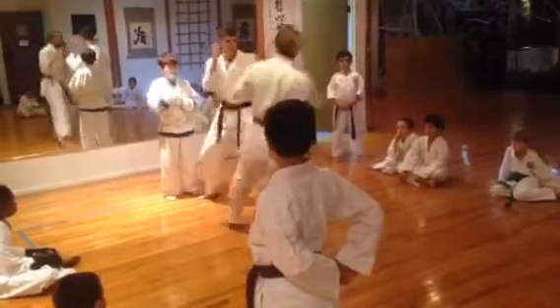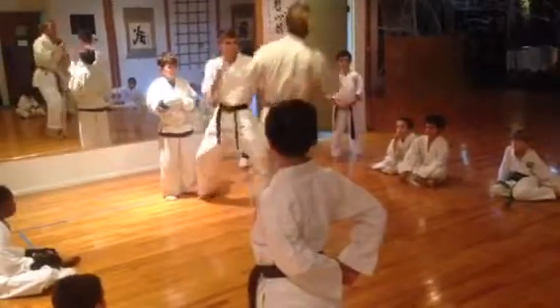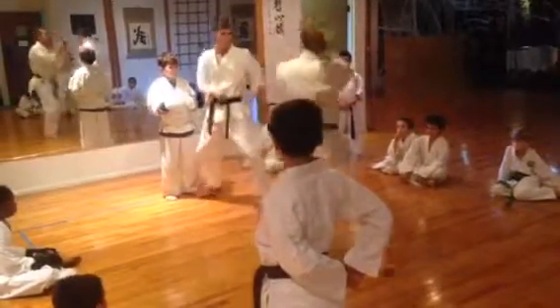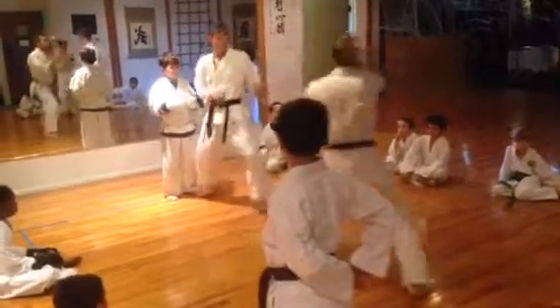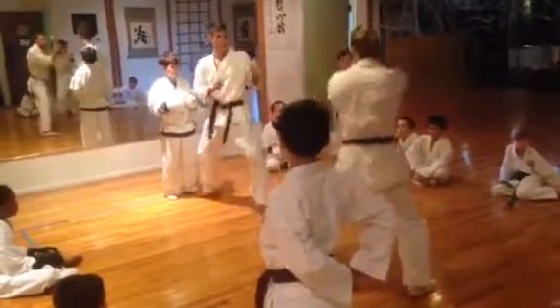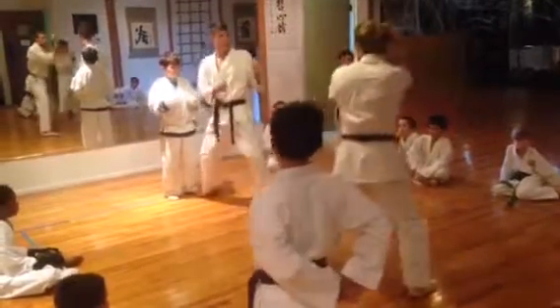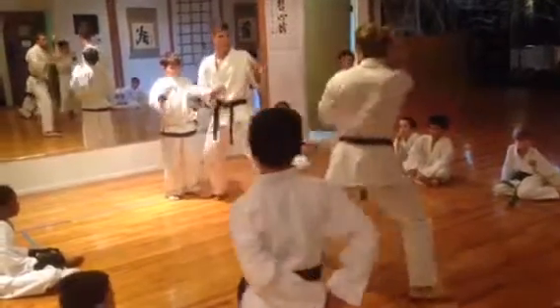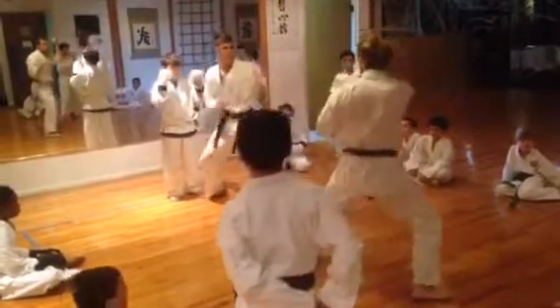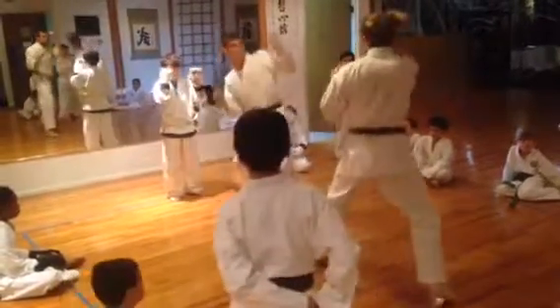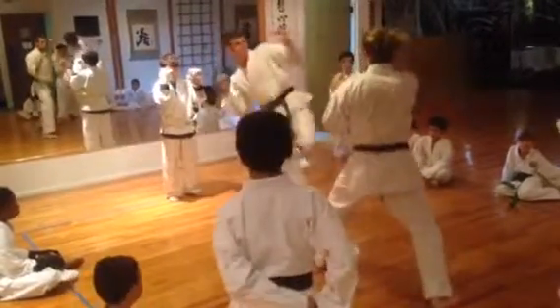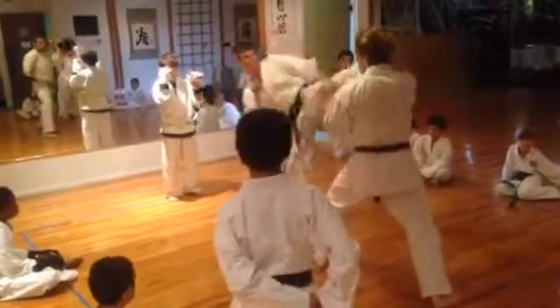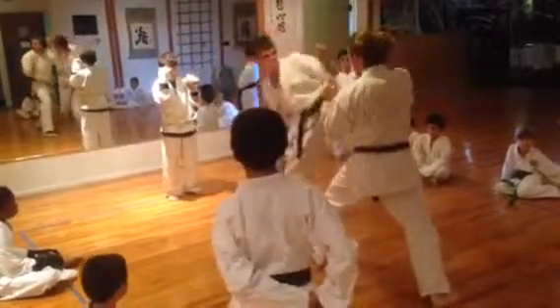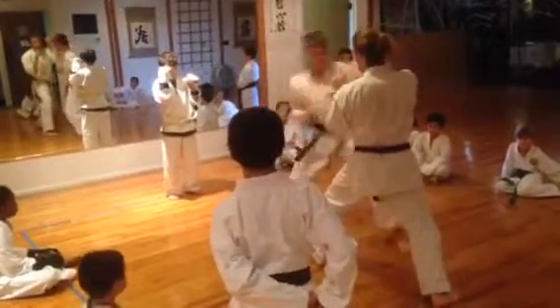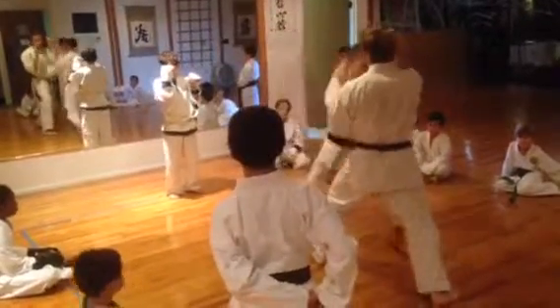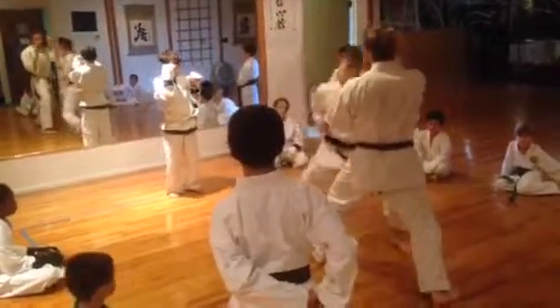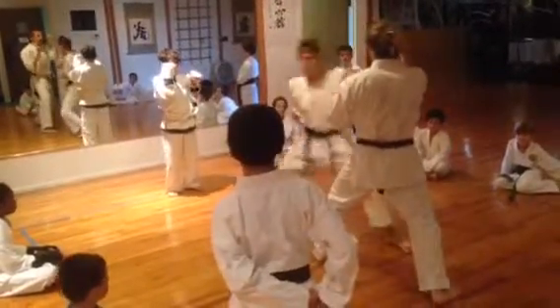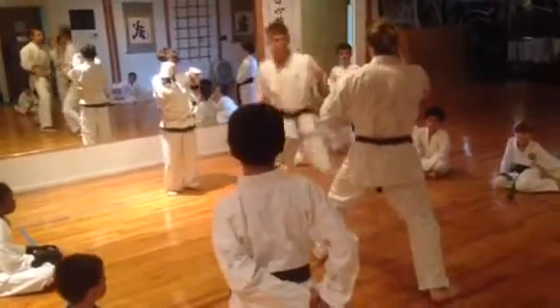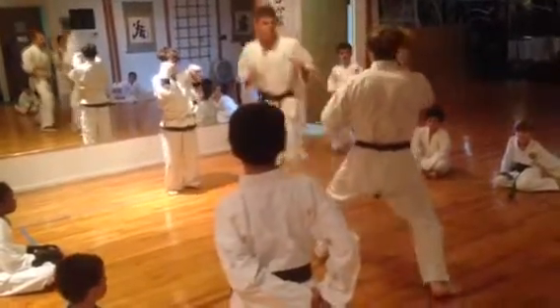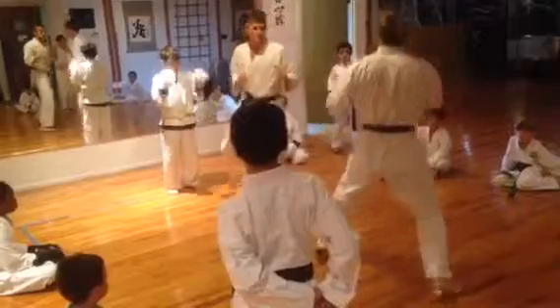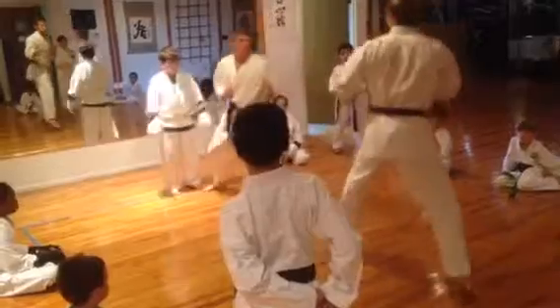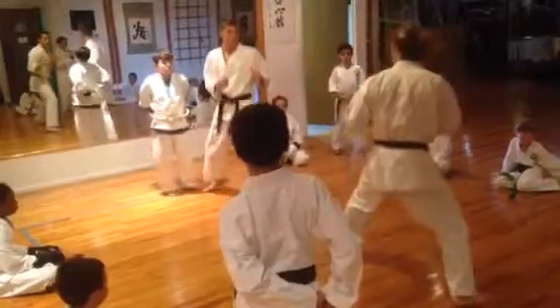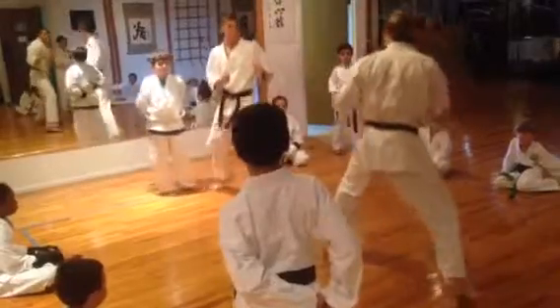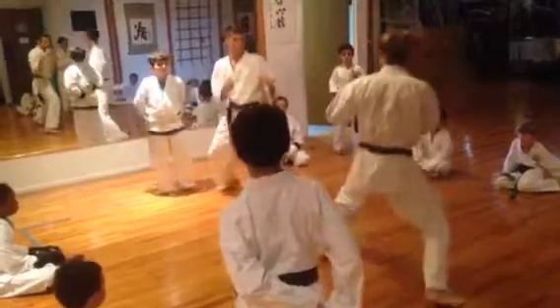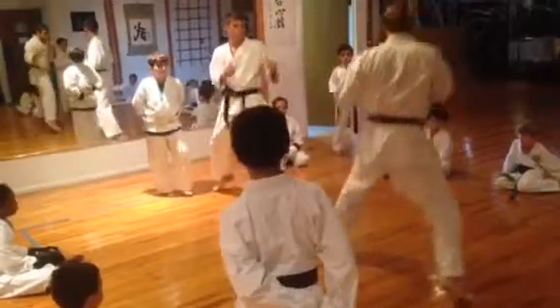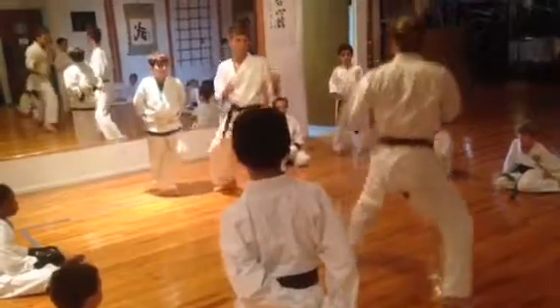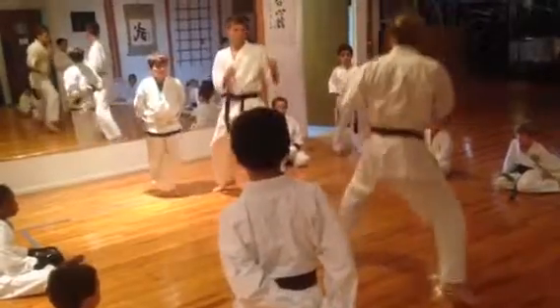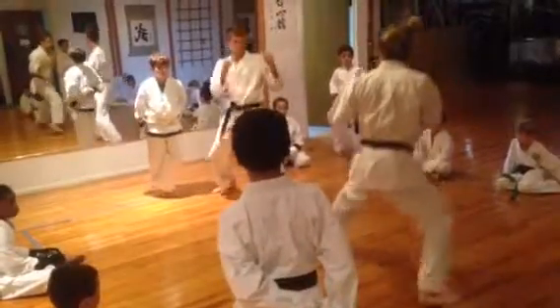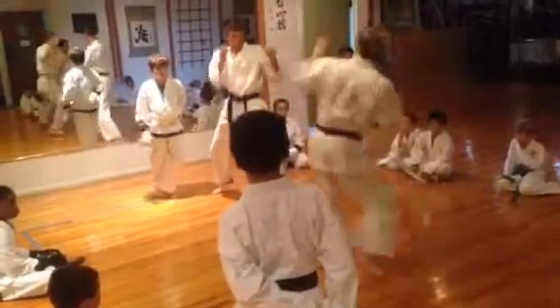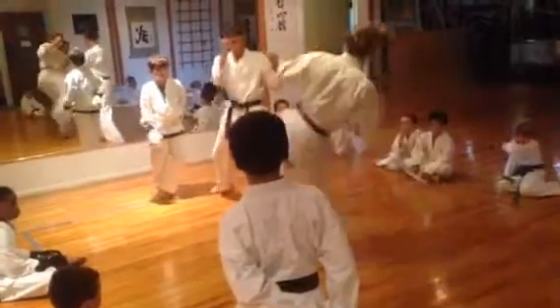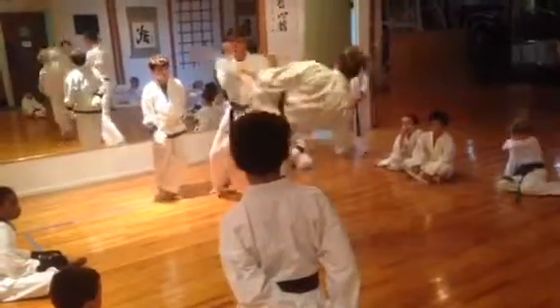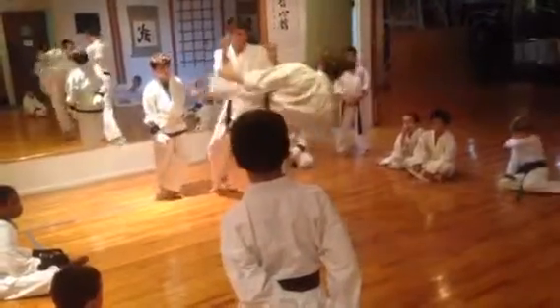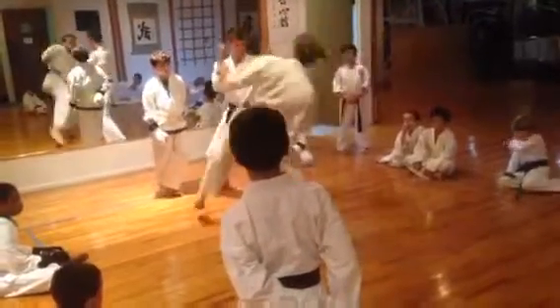That way you know you can touch your two. He kicks in, he goes to punch, he puts his hands up, I come back in.